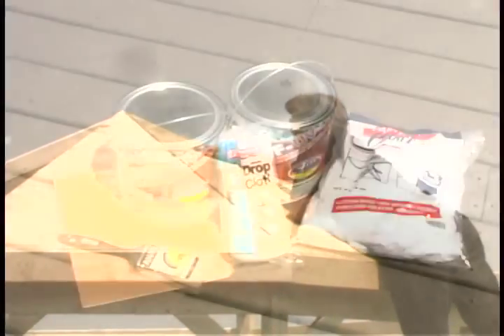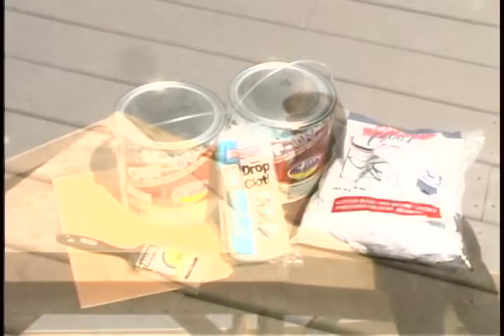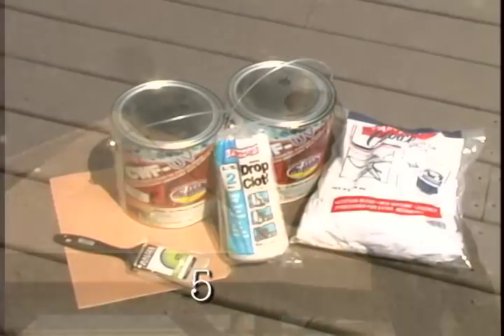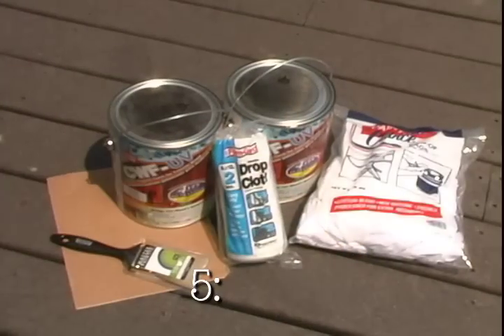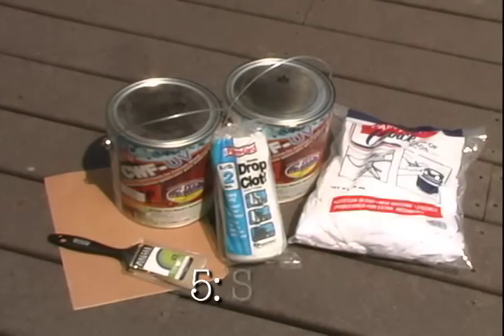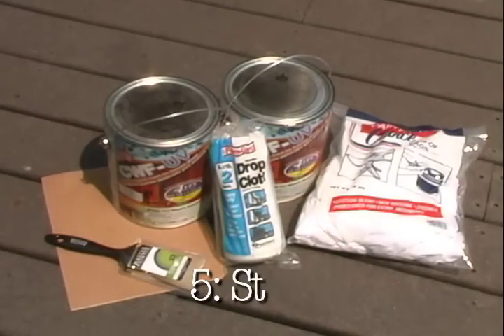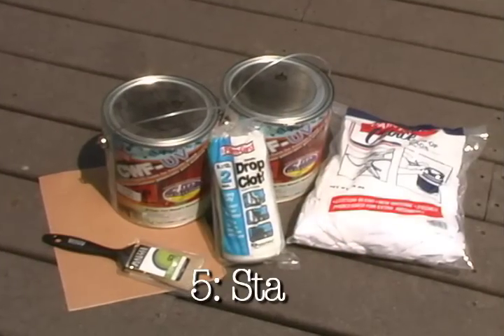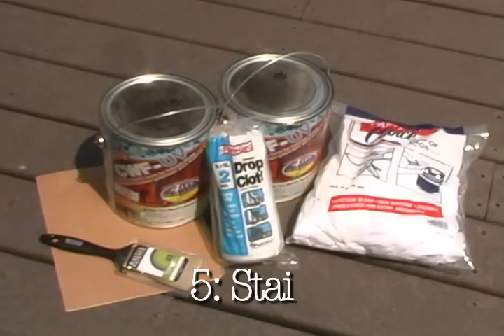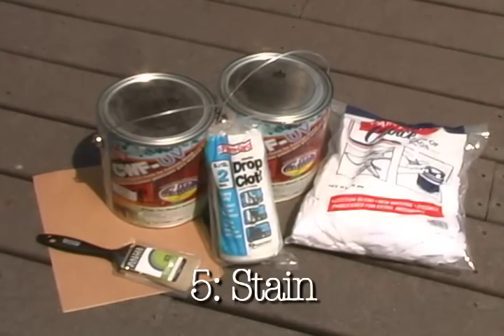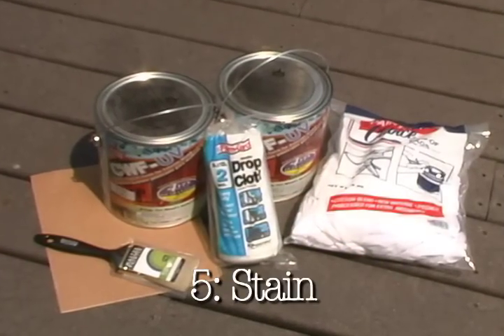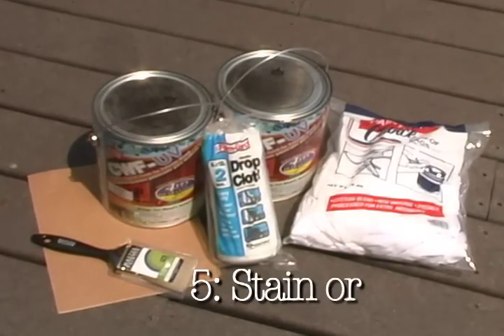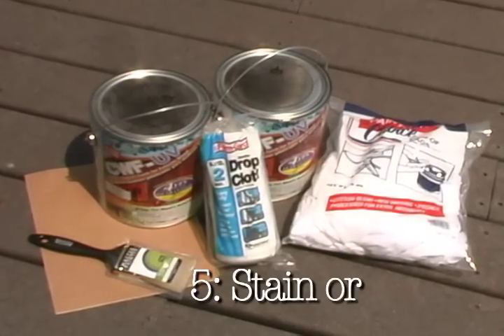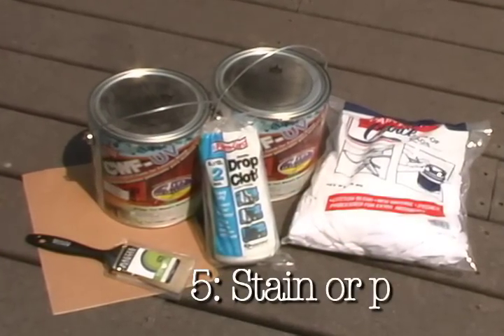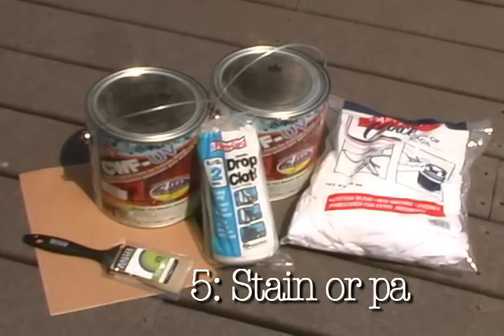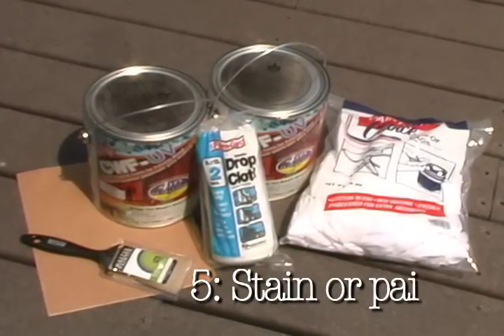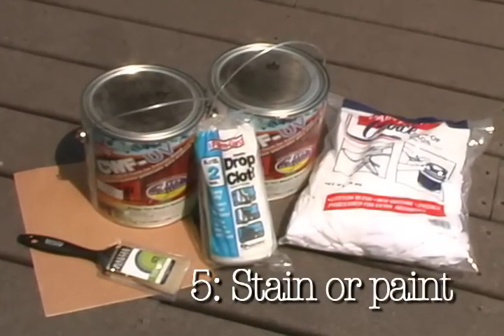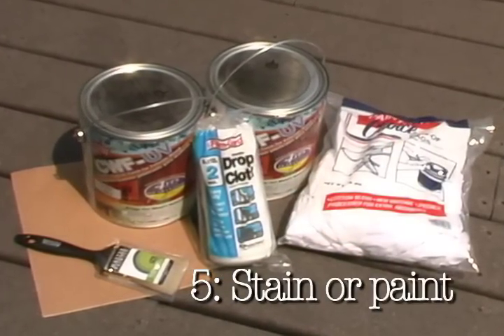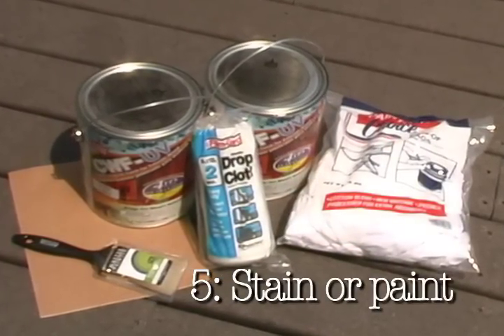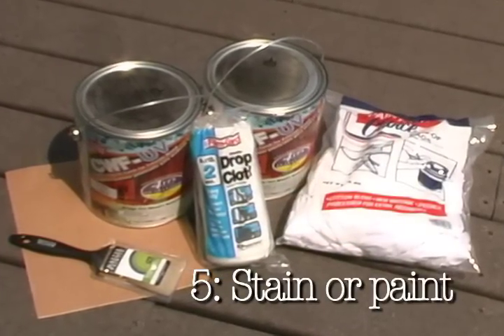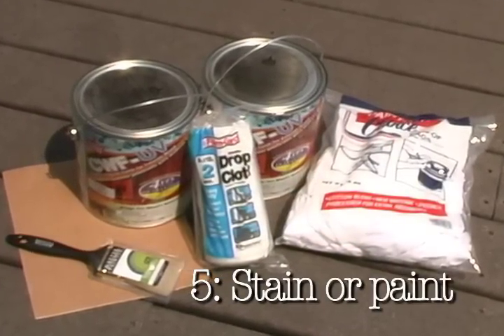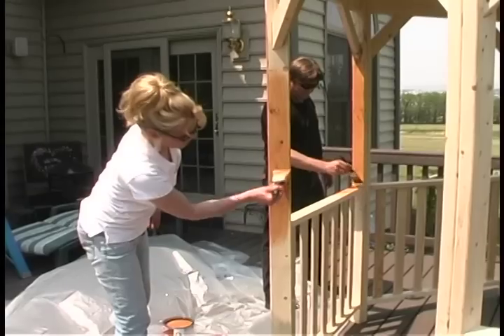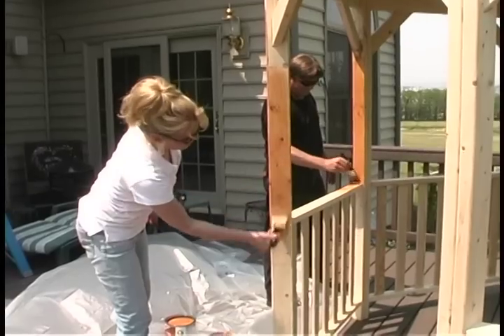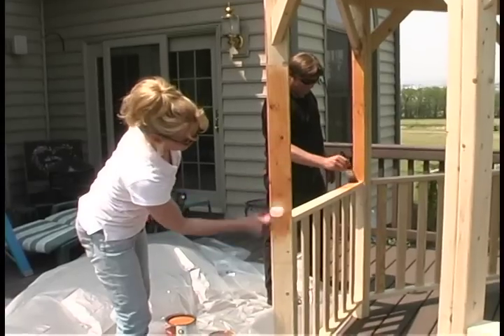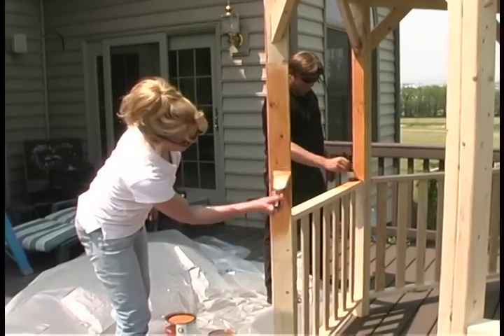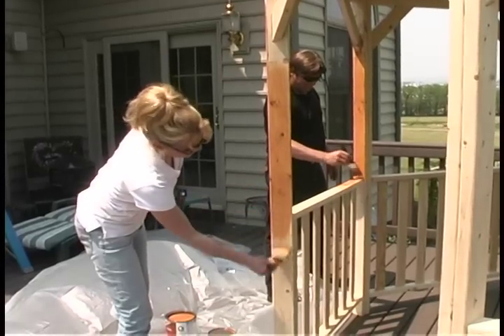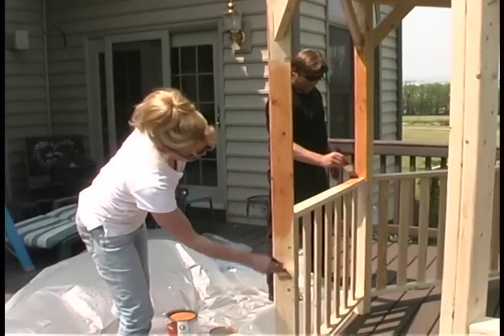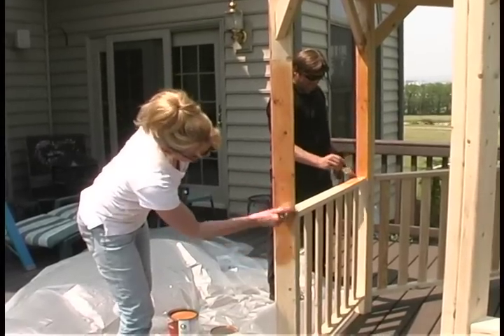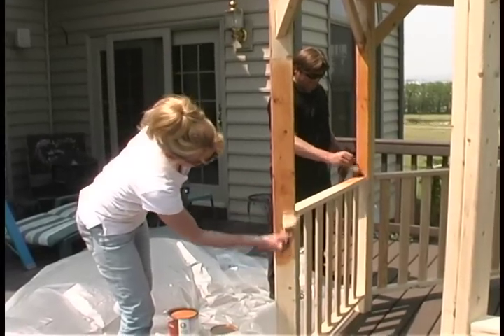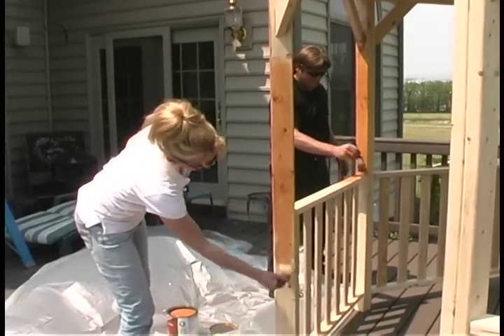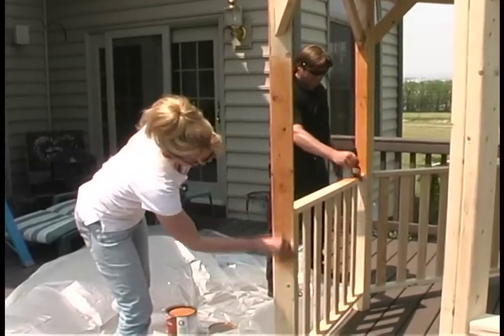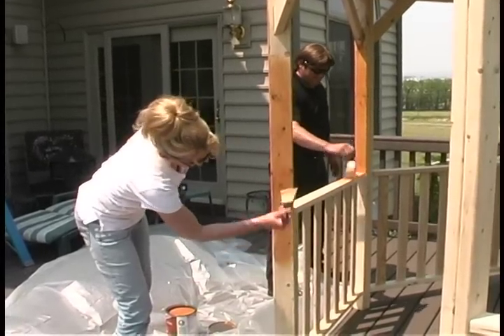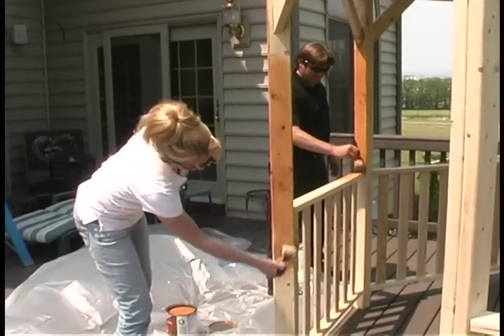Fifth, stain or paint your gazebo using two gallons in the color of your choice.